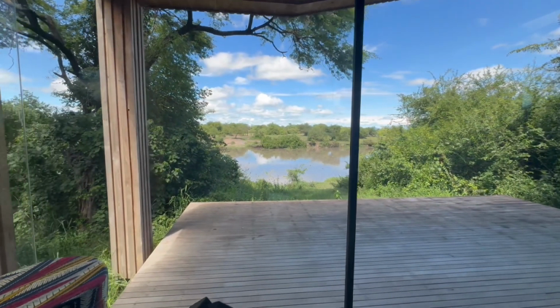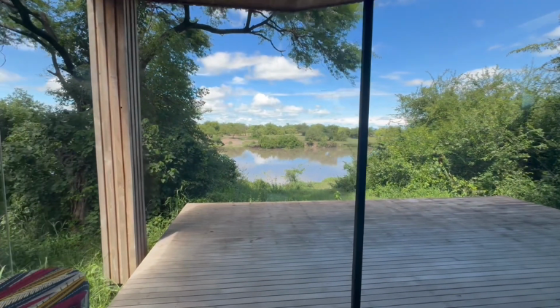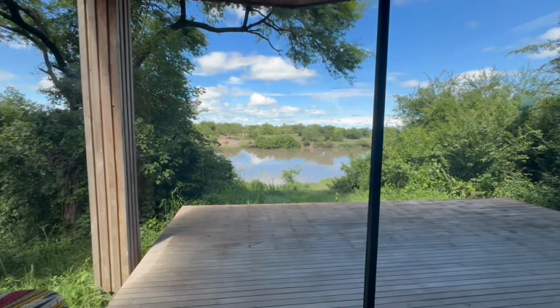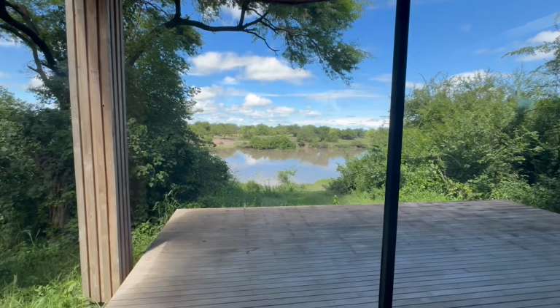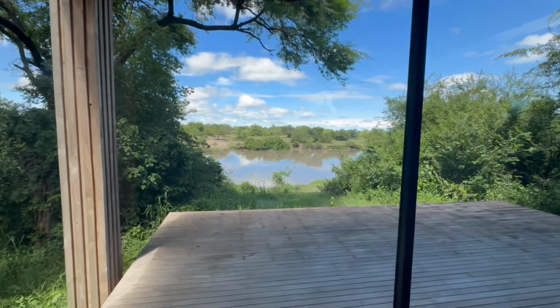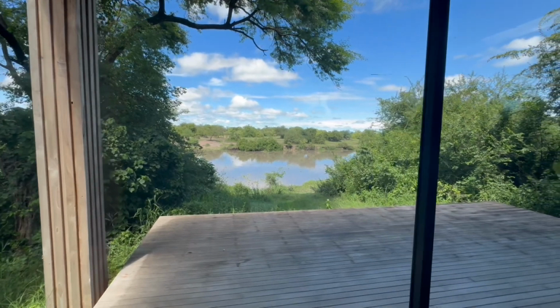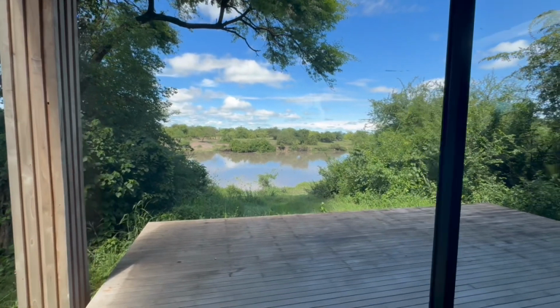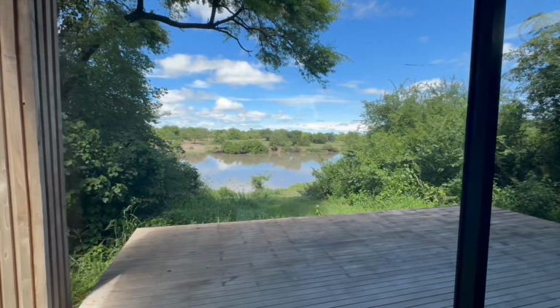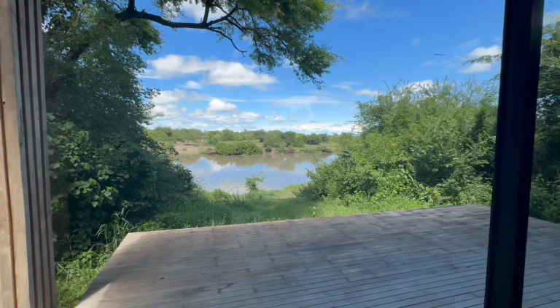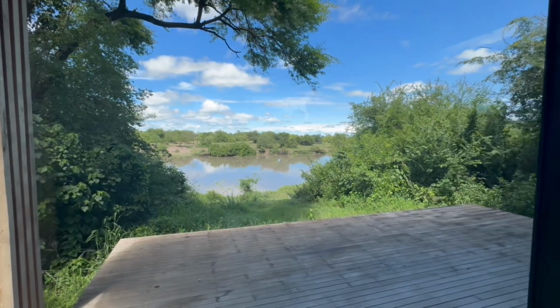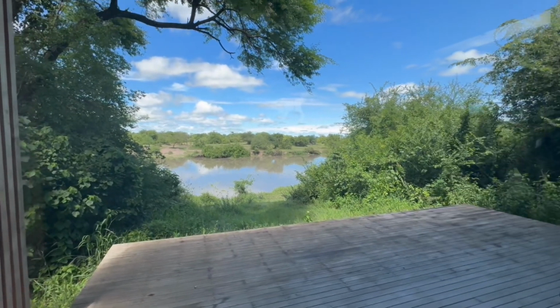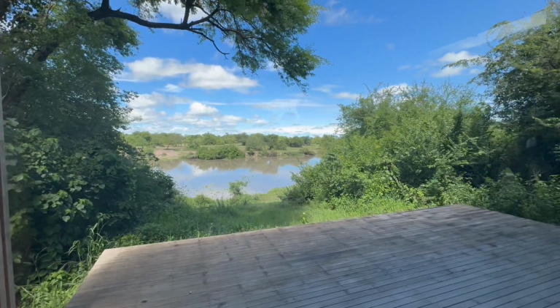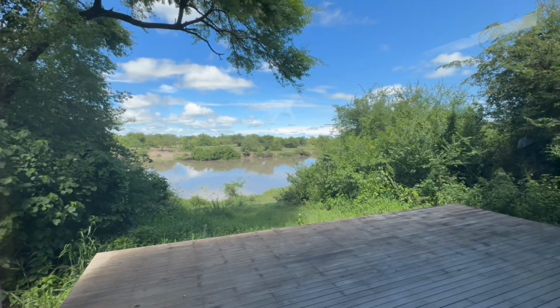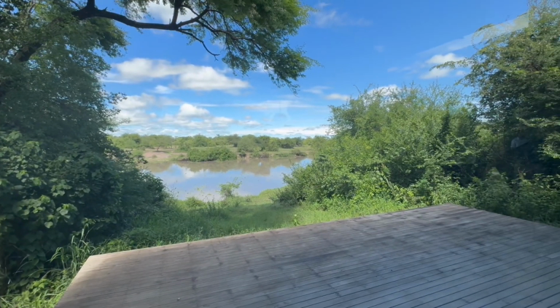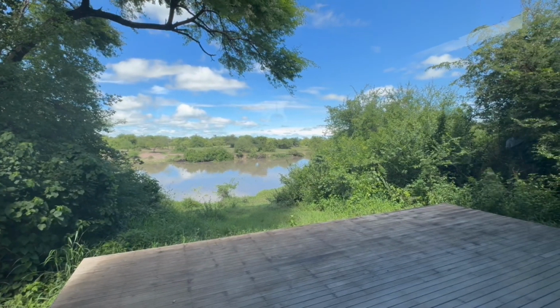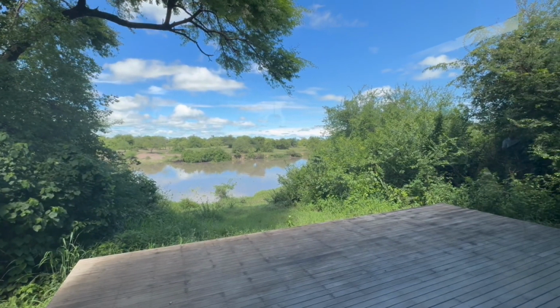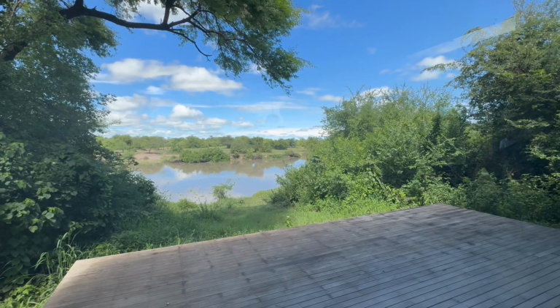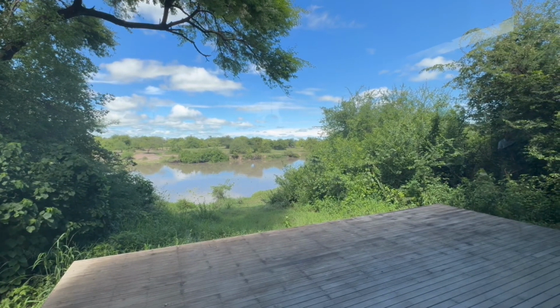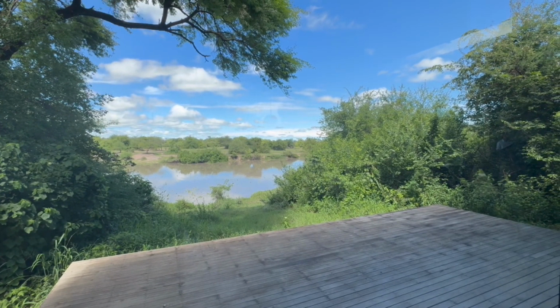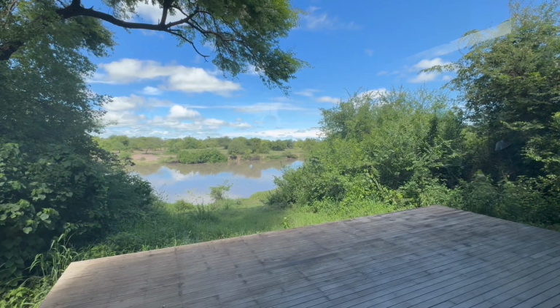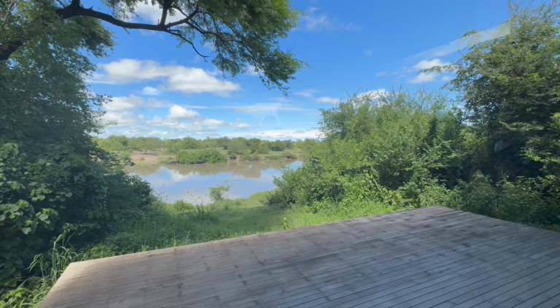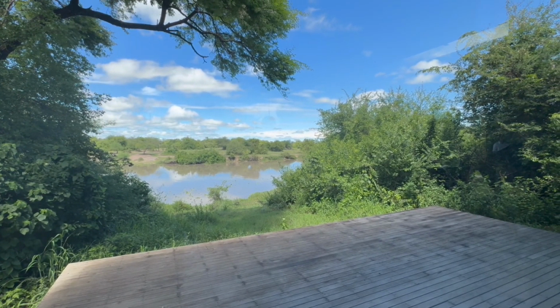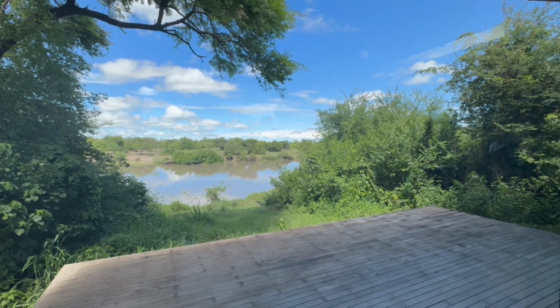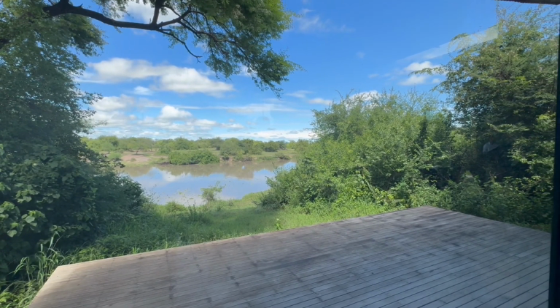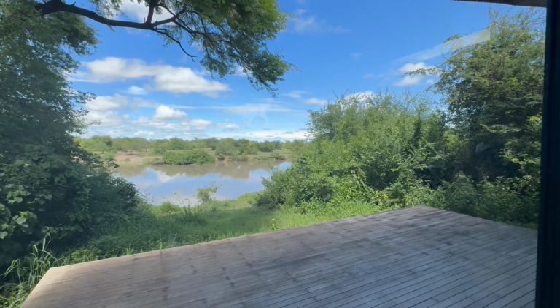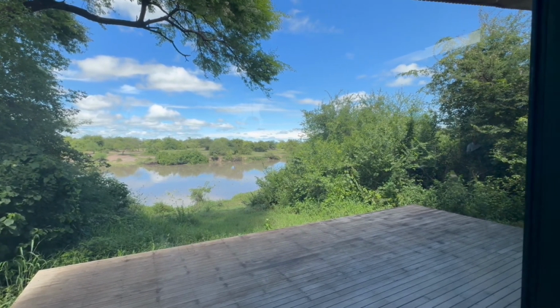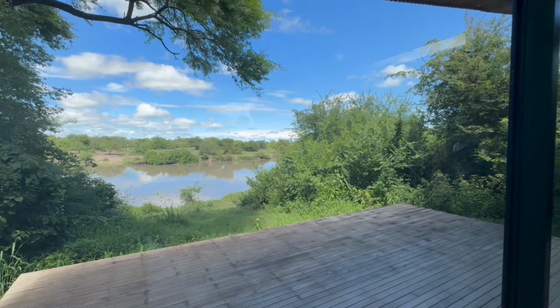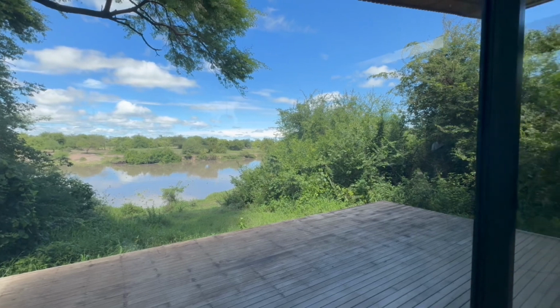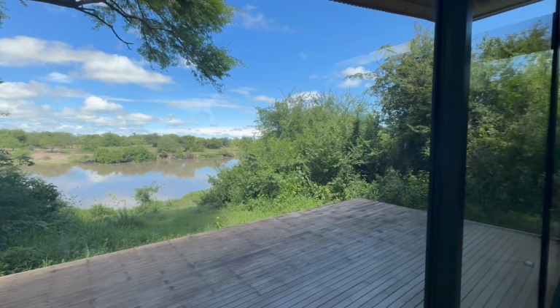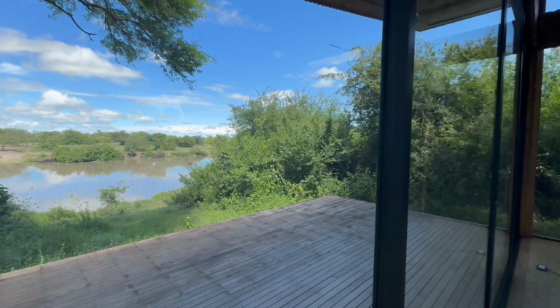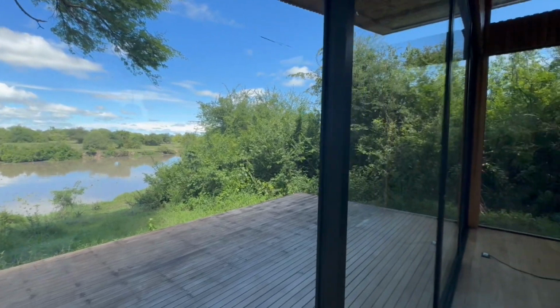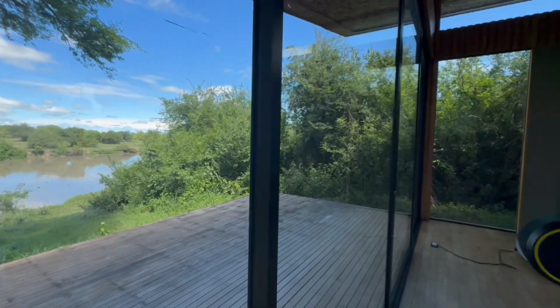Amazing. Beautiful view. I don't think I've ever seen a gym with a view like this. Wow. Love it.